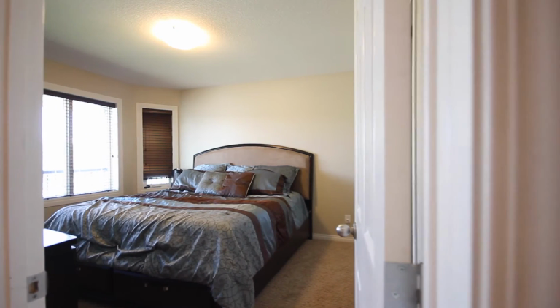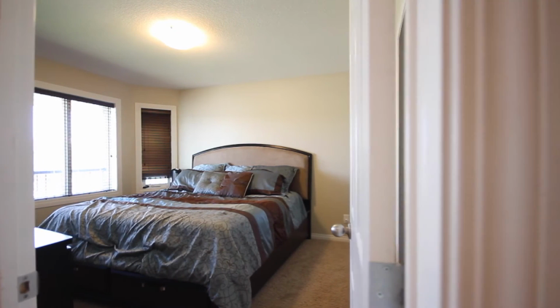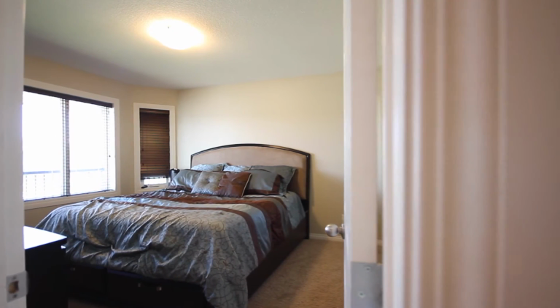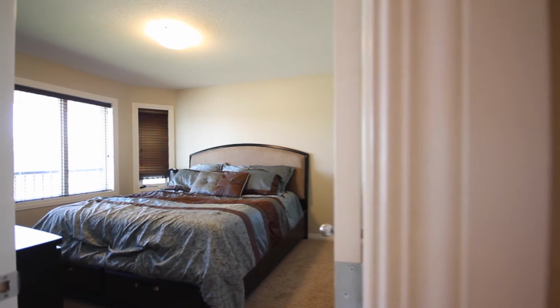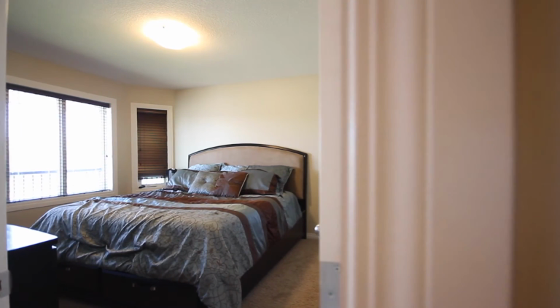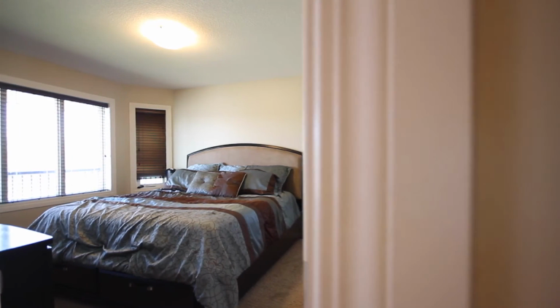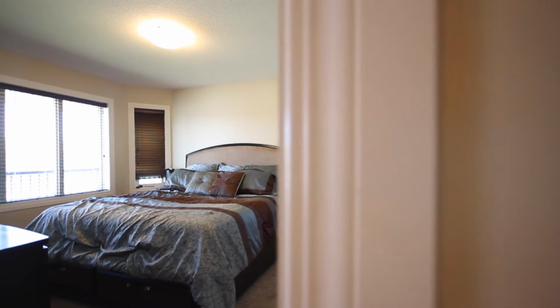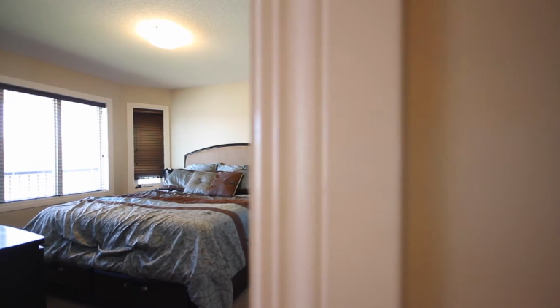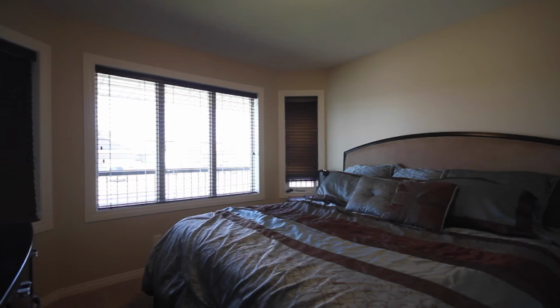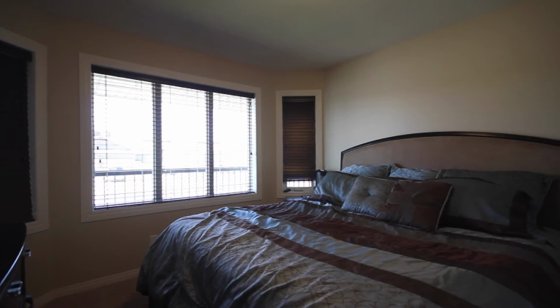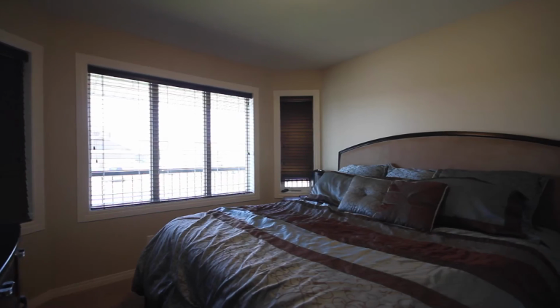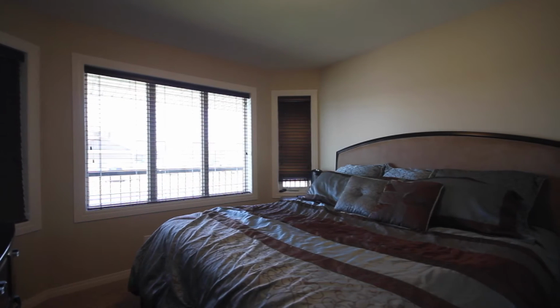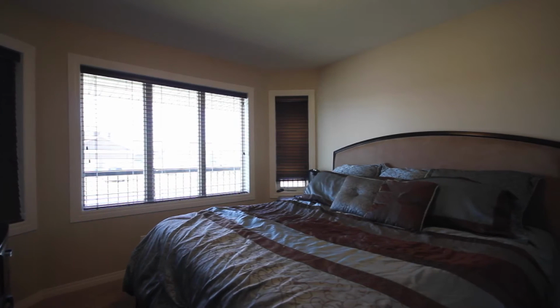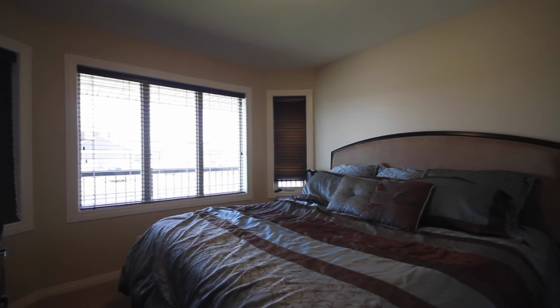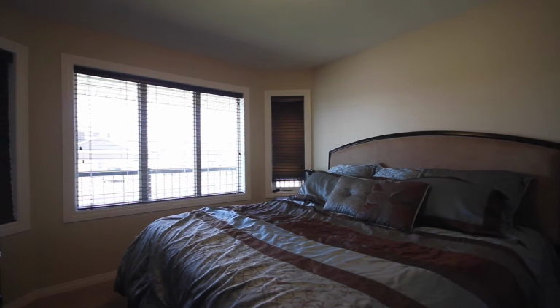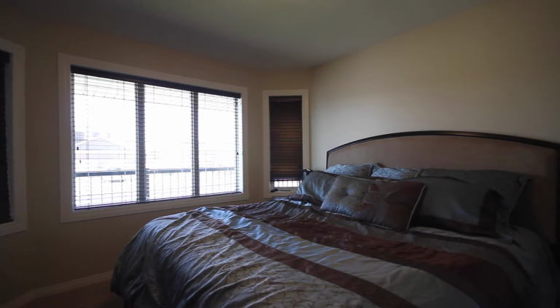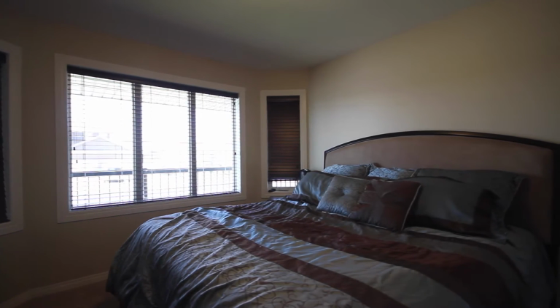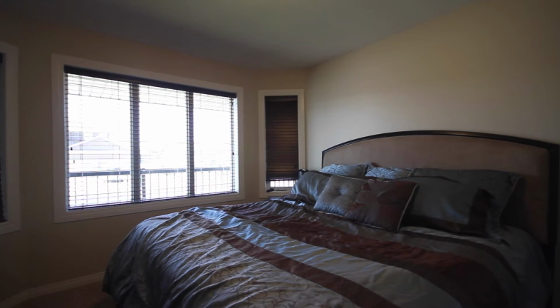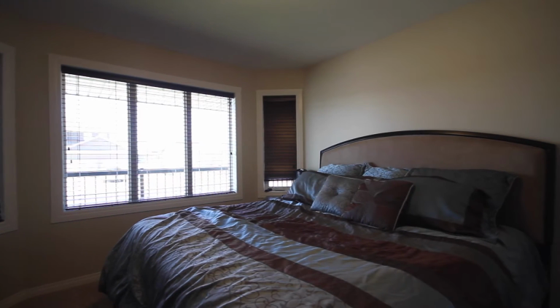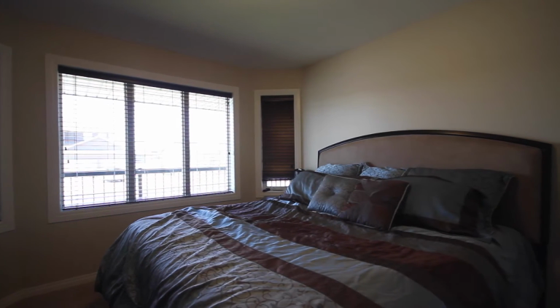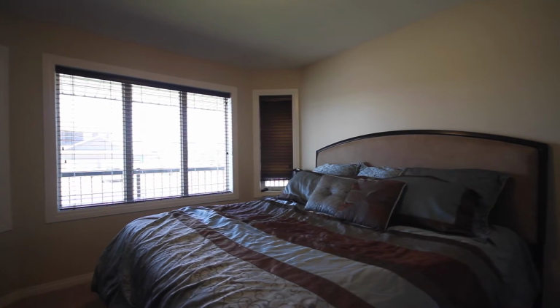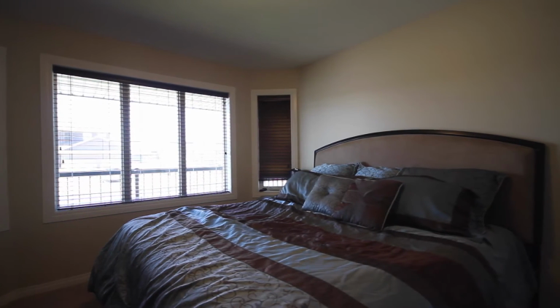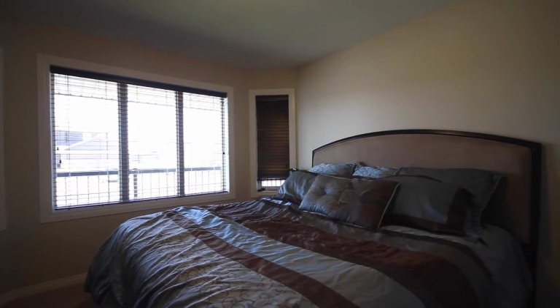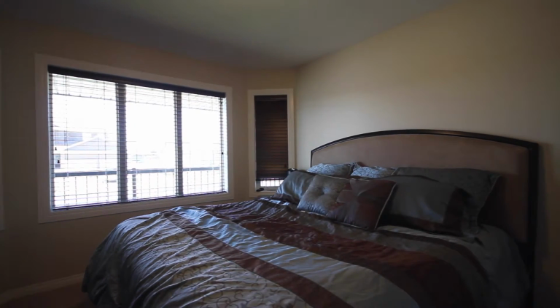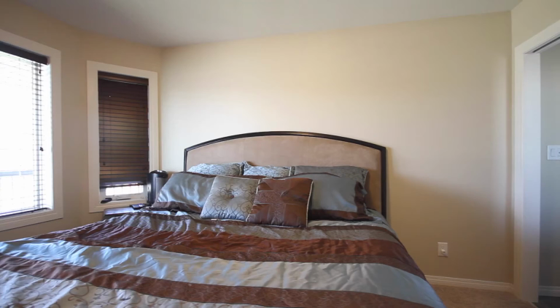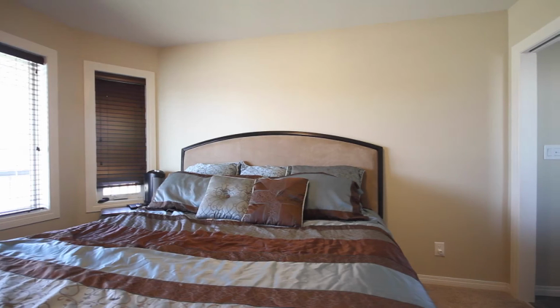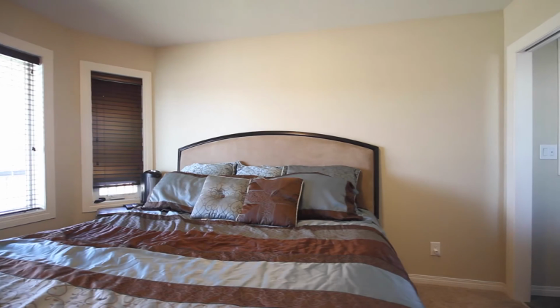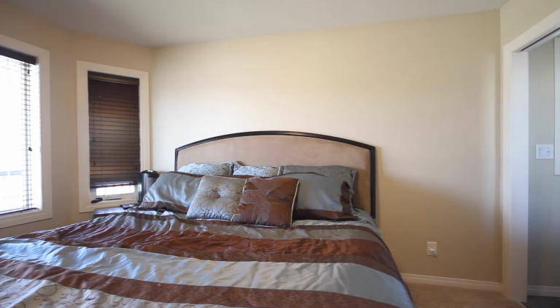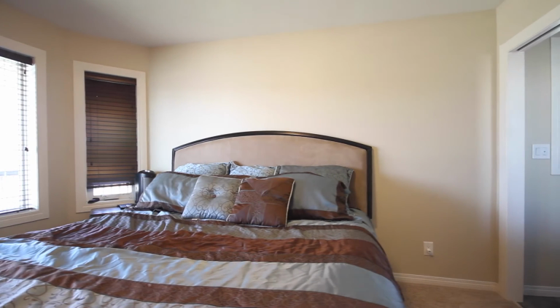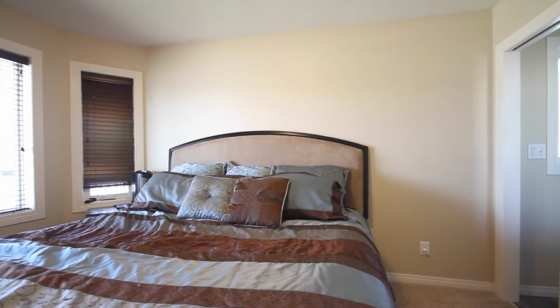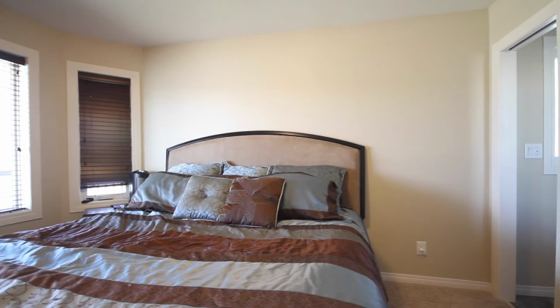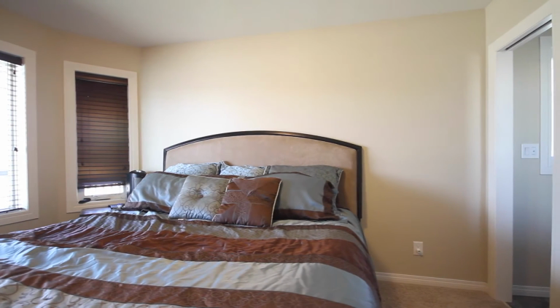The master bedroom is large with a walk-in closet, three piece en suite, and large windows which look over your front yard and veranda.